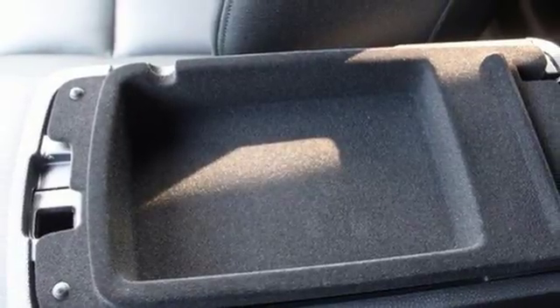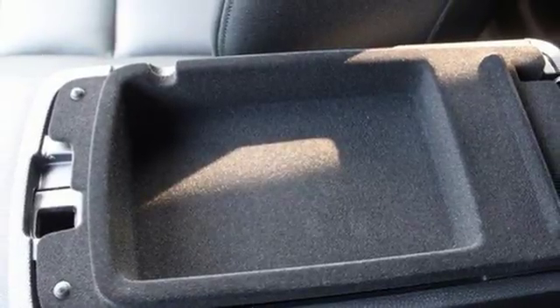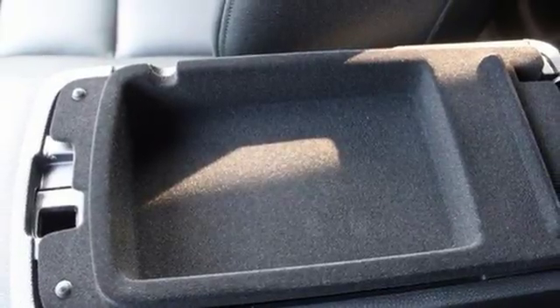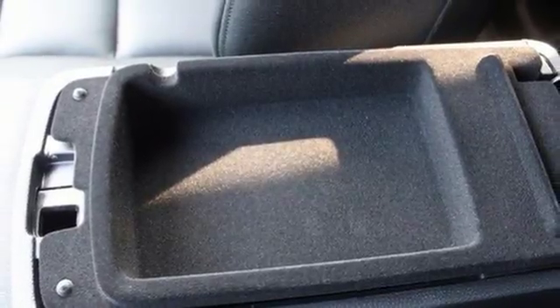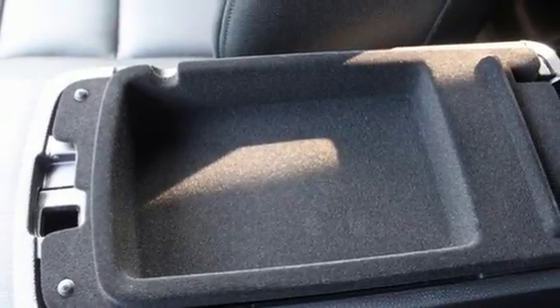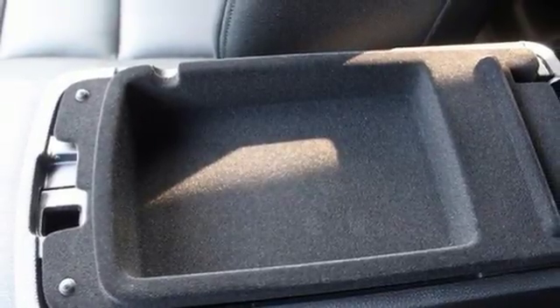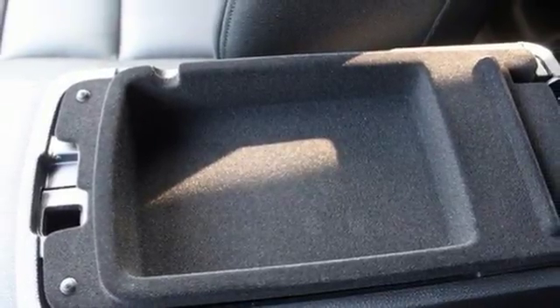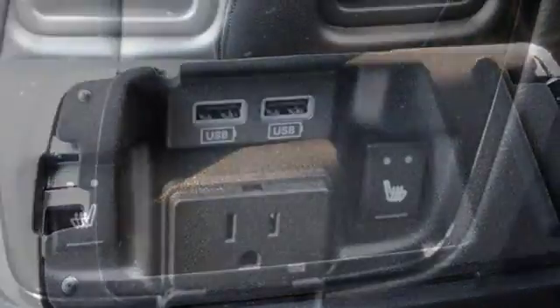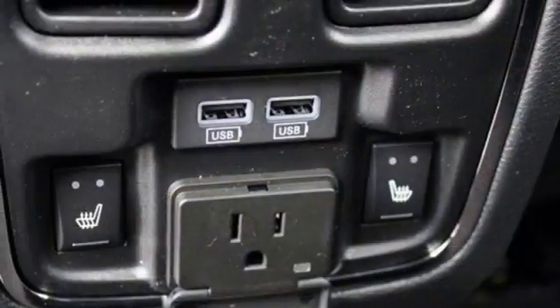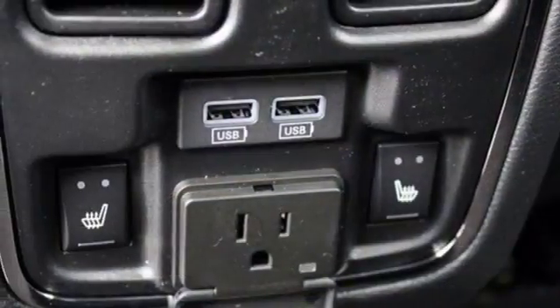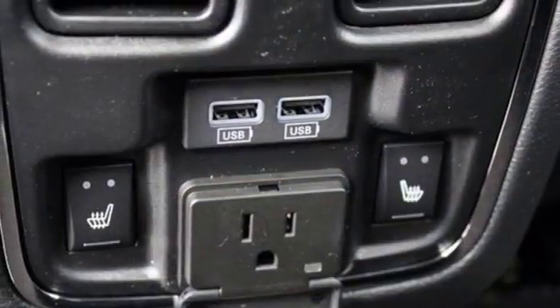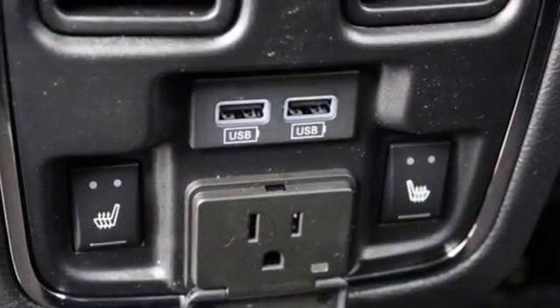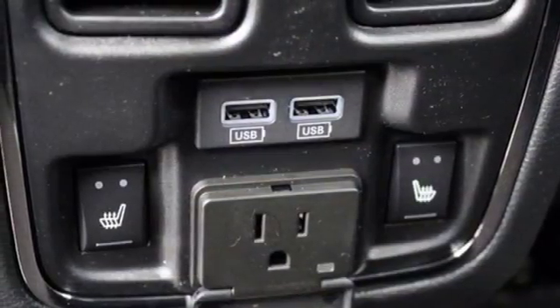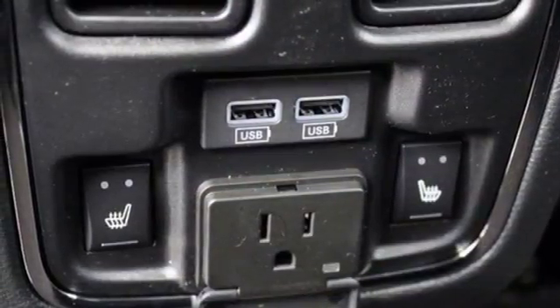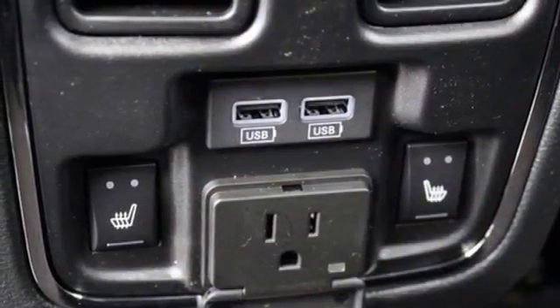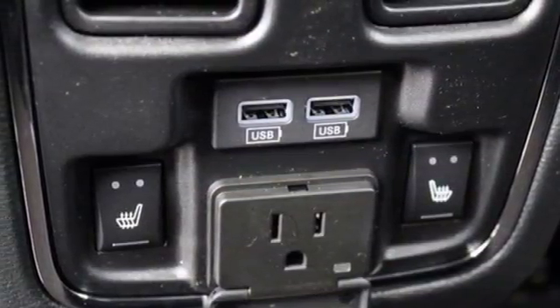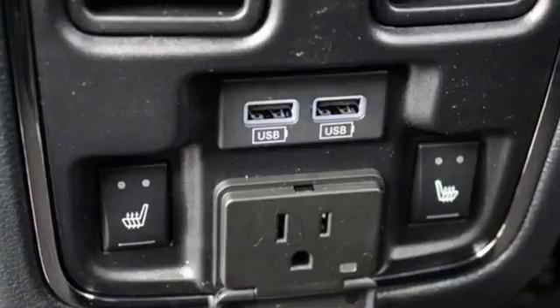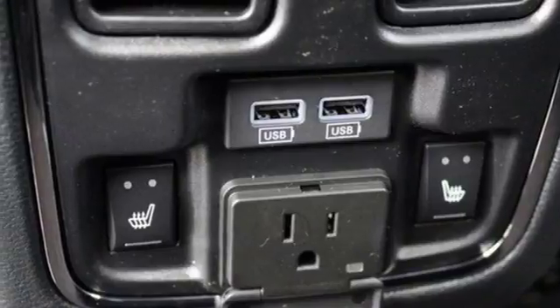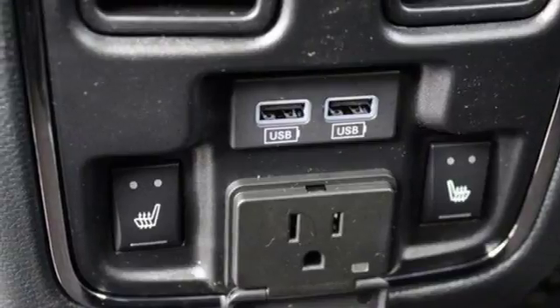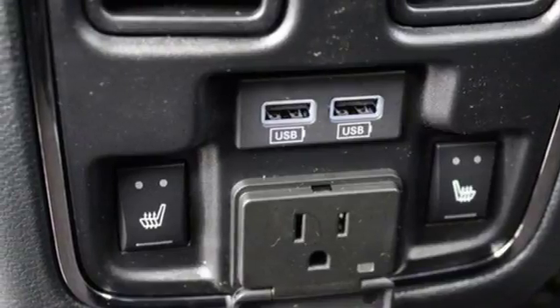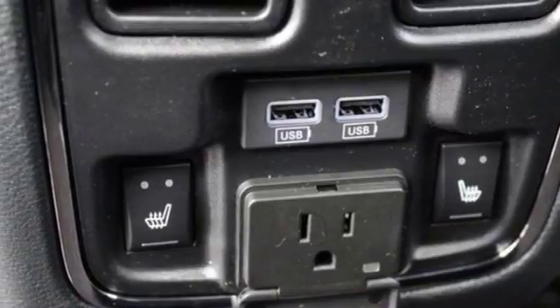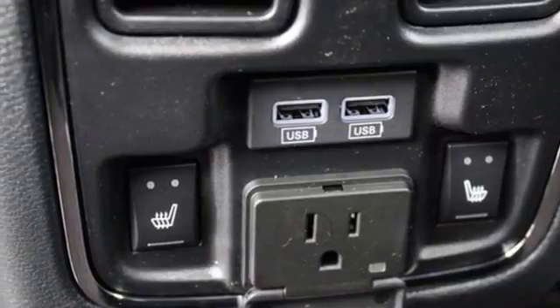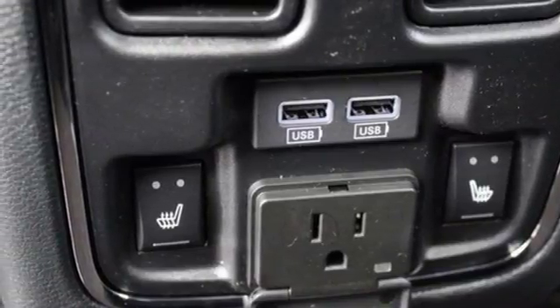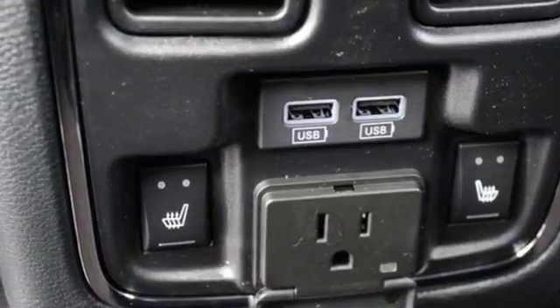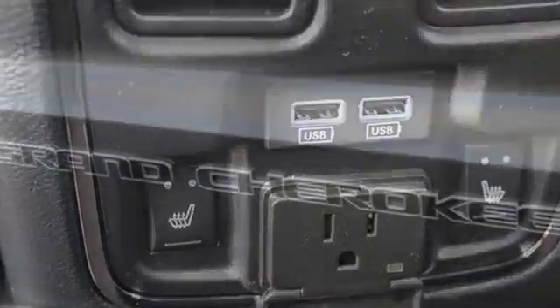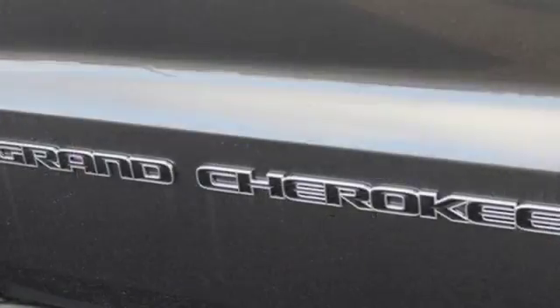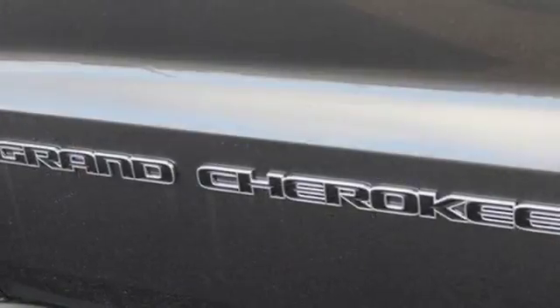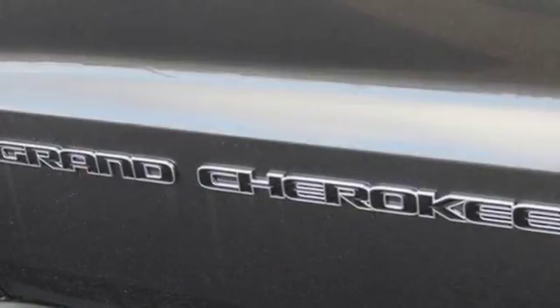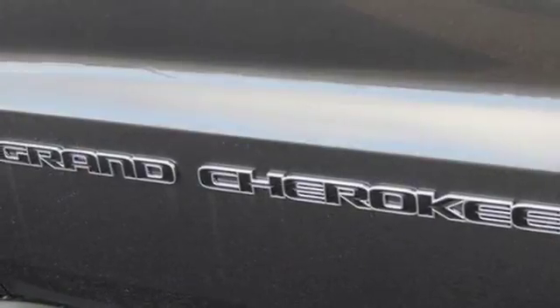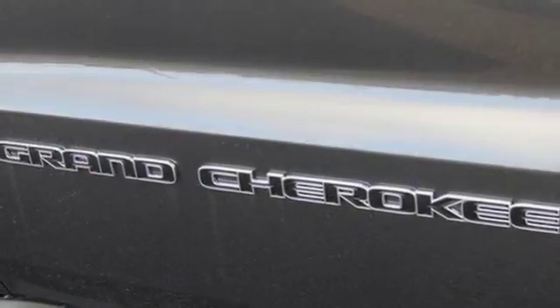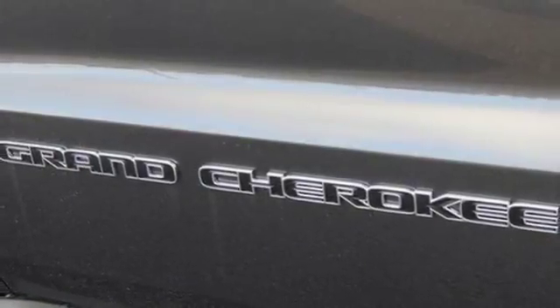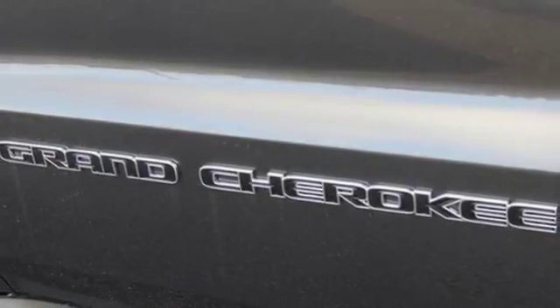Uconnect brings a range of communication and entertainment services straight into your vehicle. Choose from the long list using the touchscreen display.